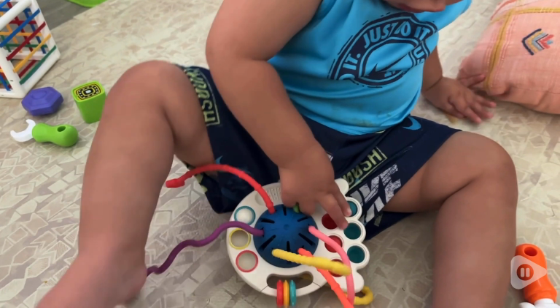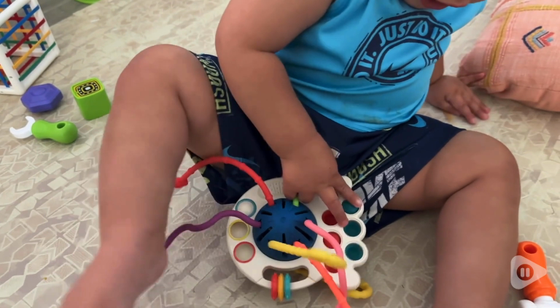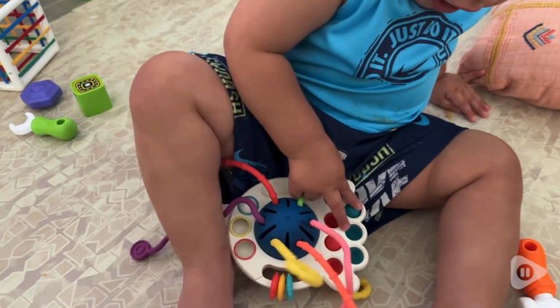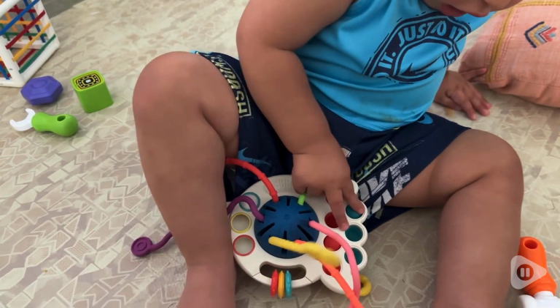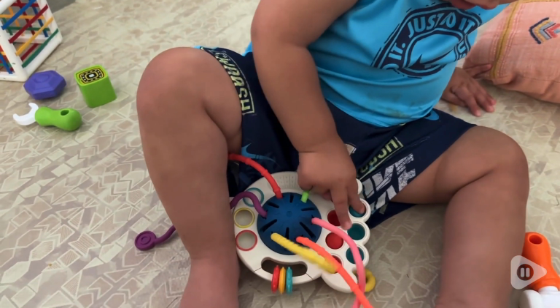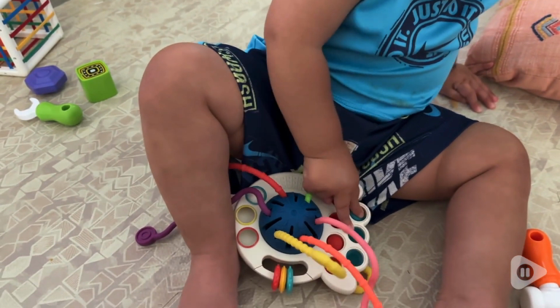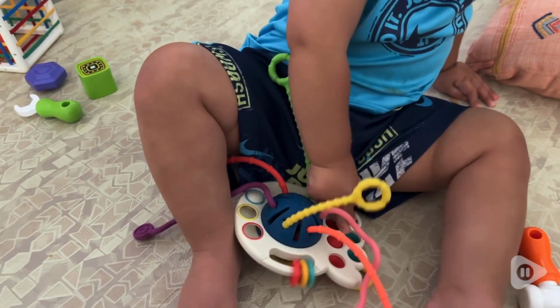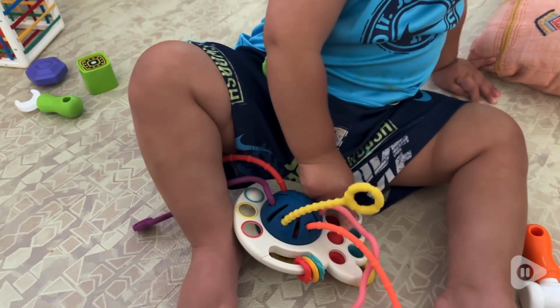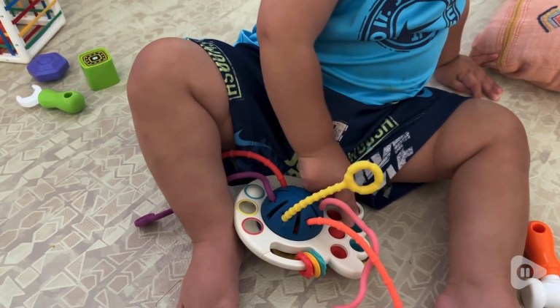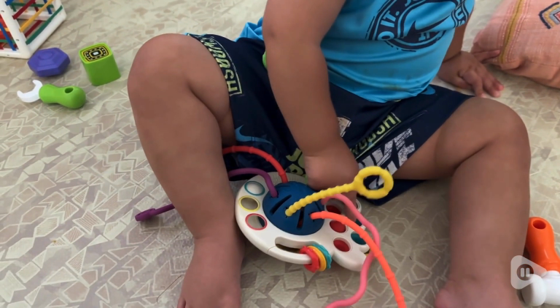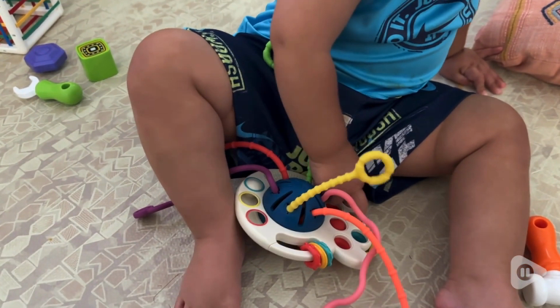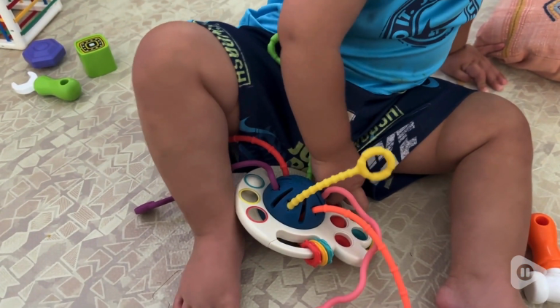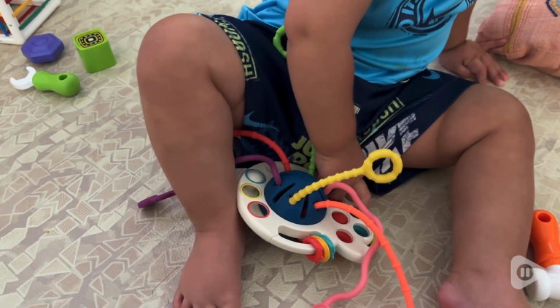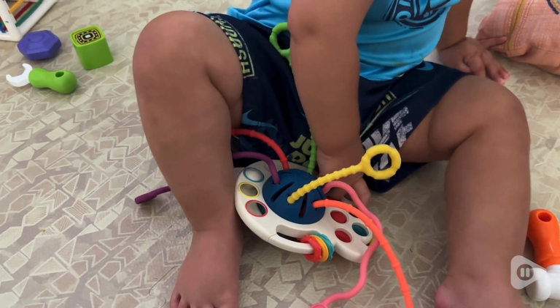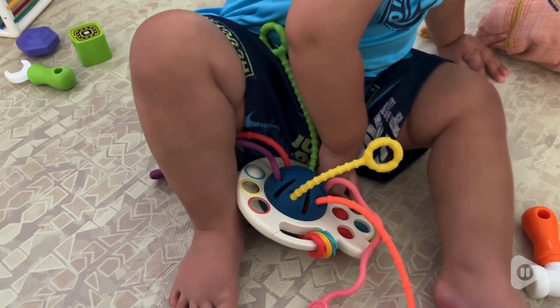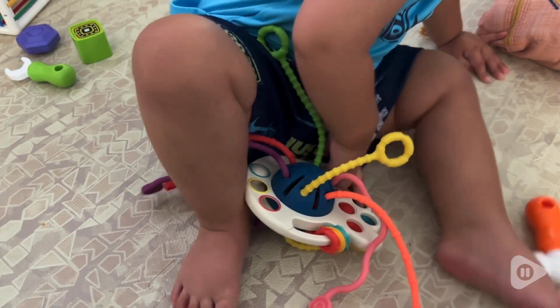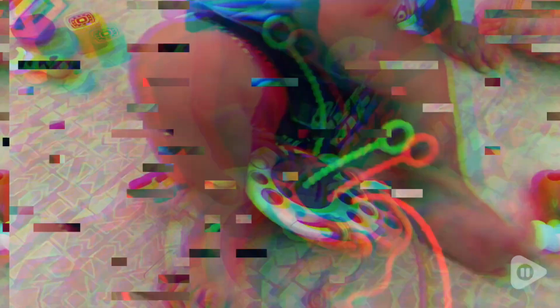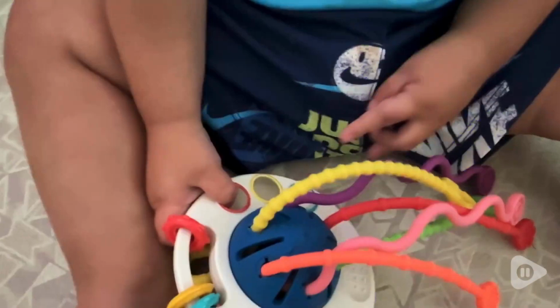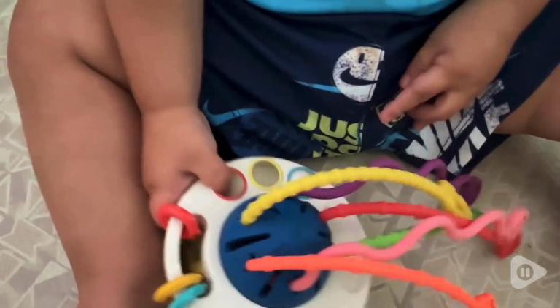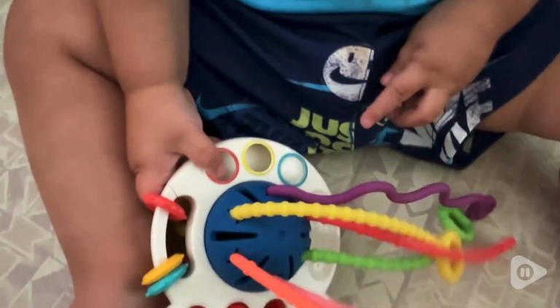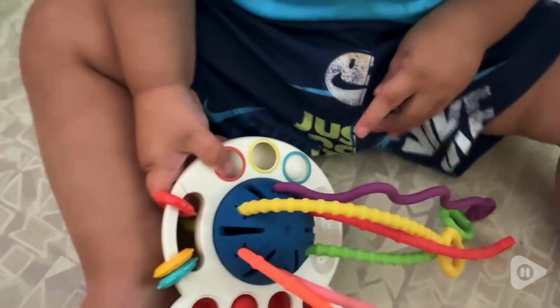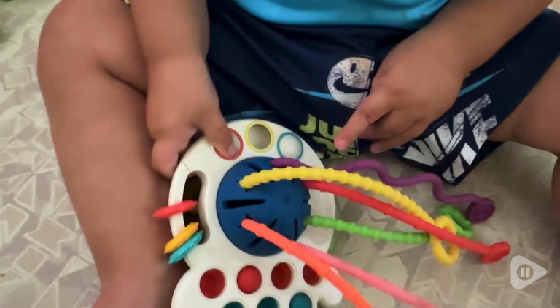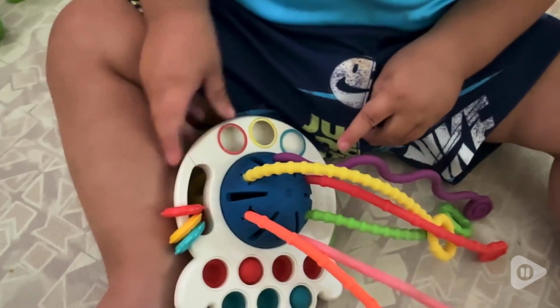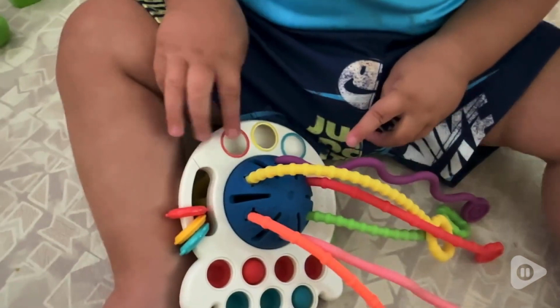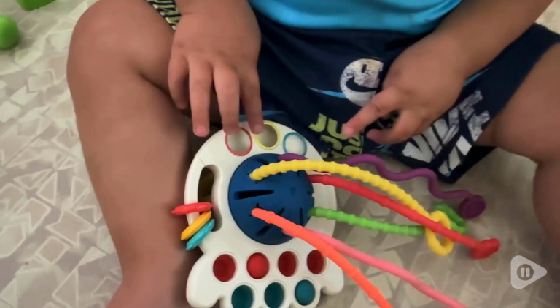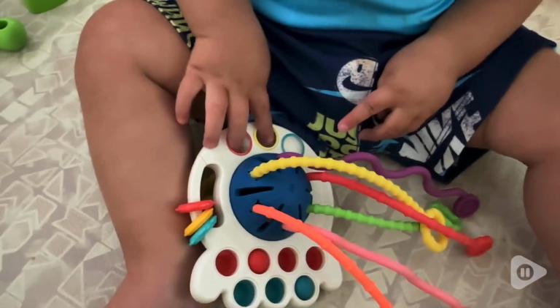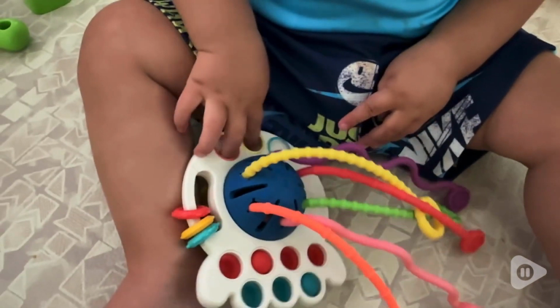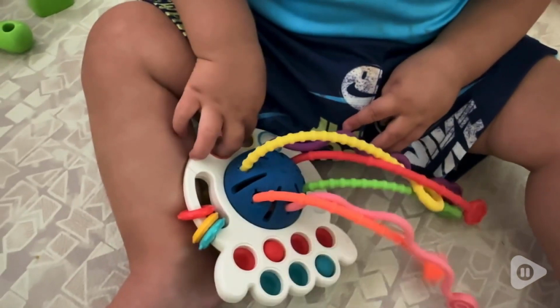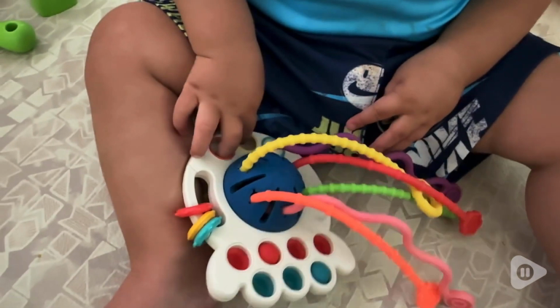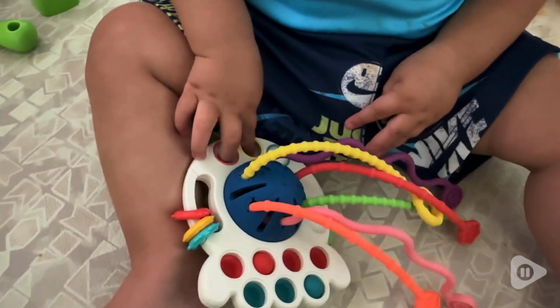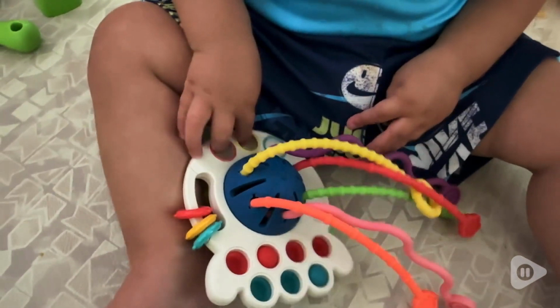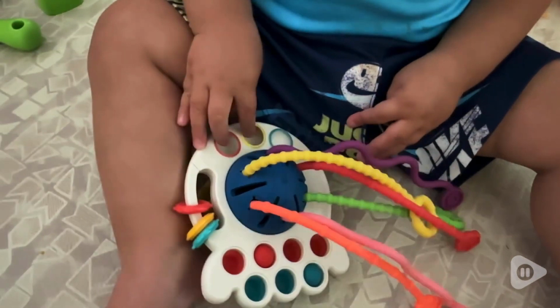One of my favorite things about this toy is how small it is. It's really easy to travel with and take with you on the go.